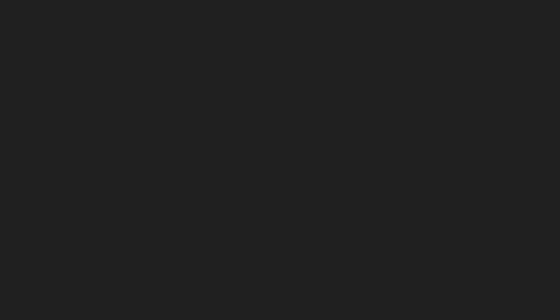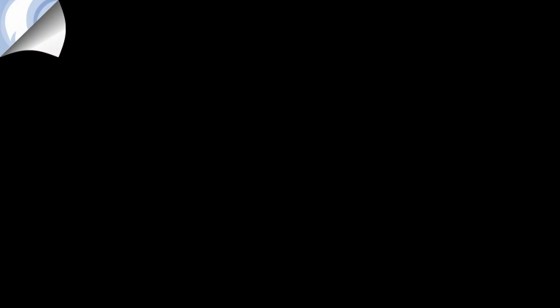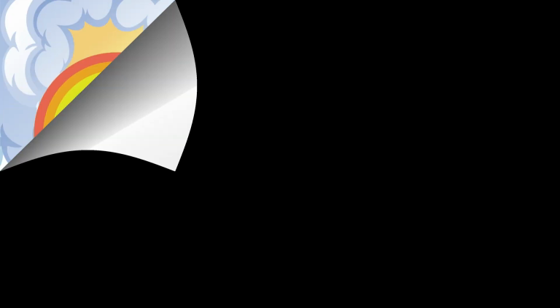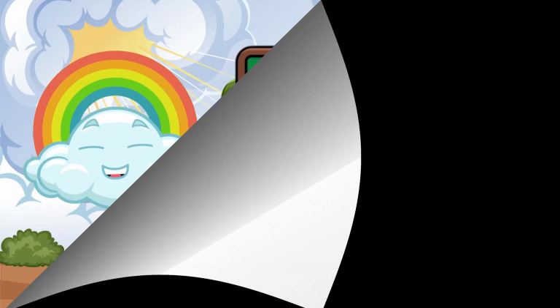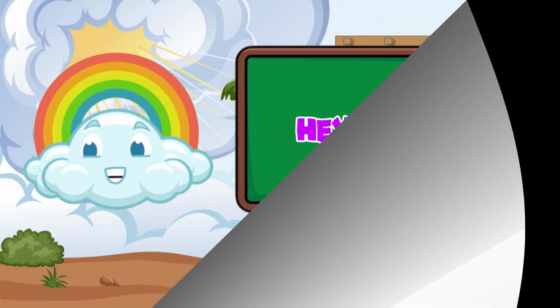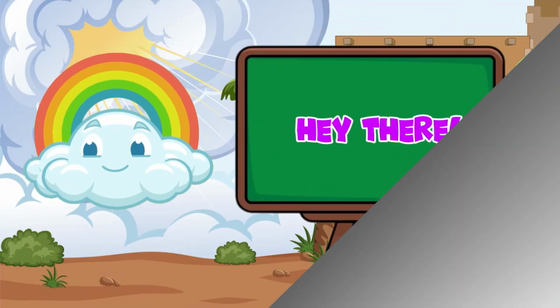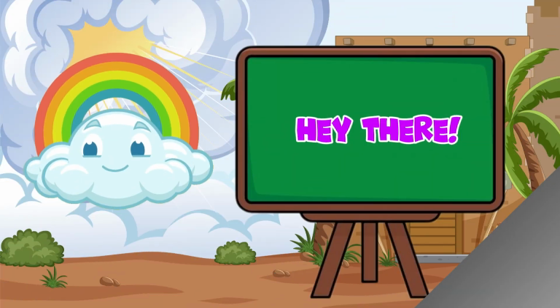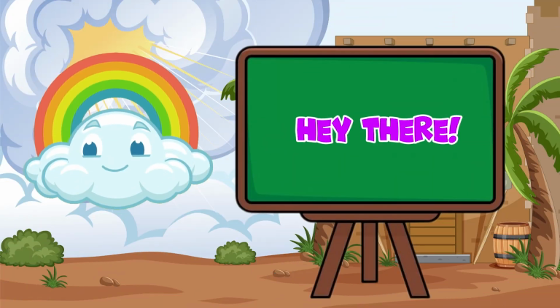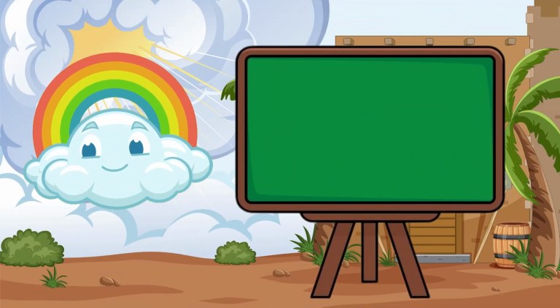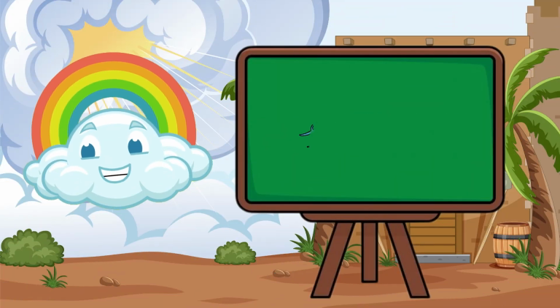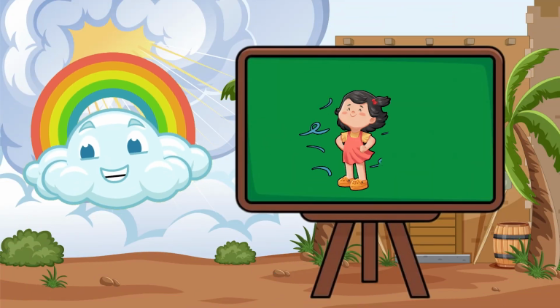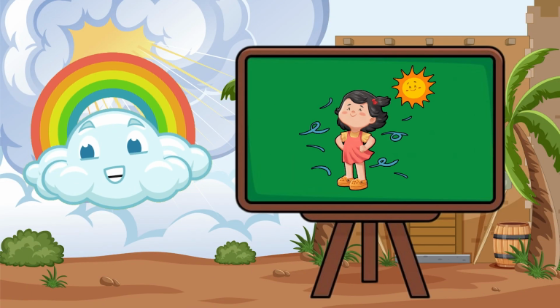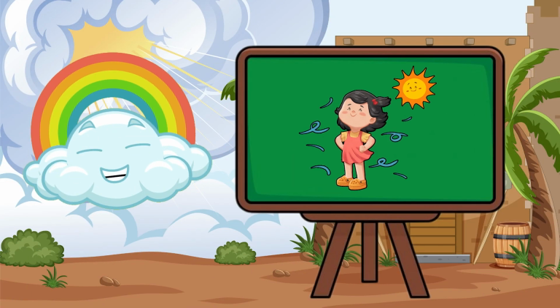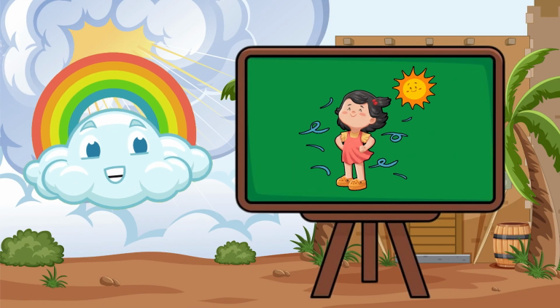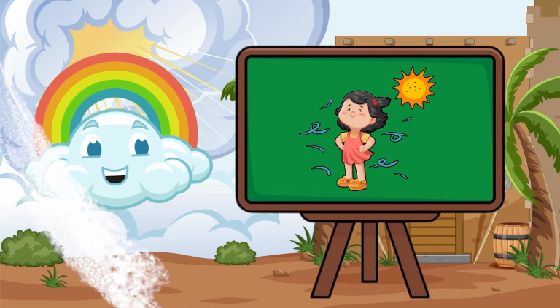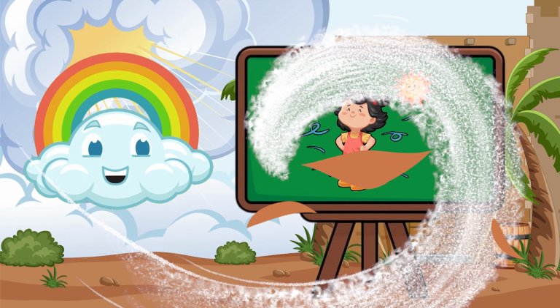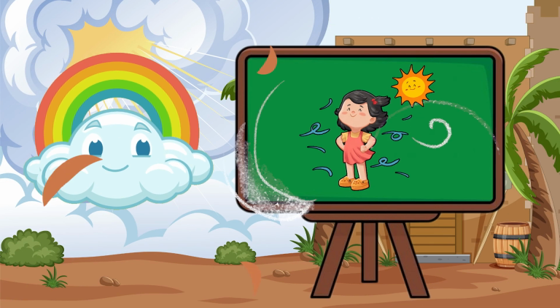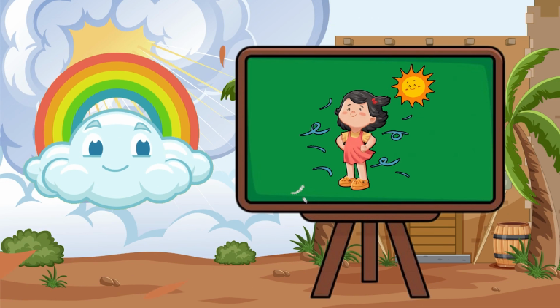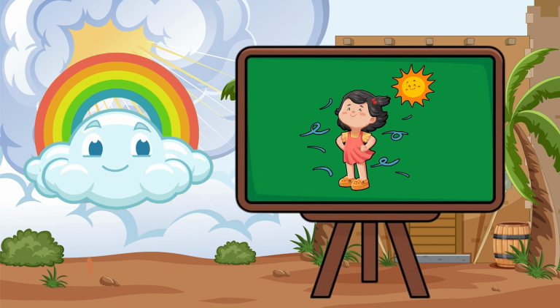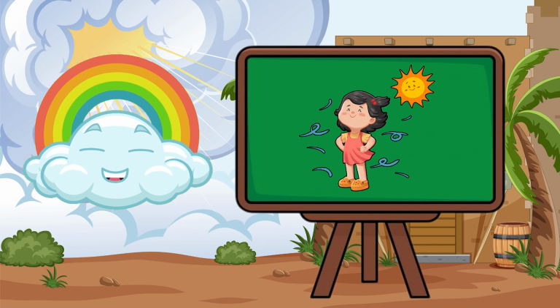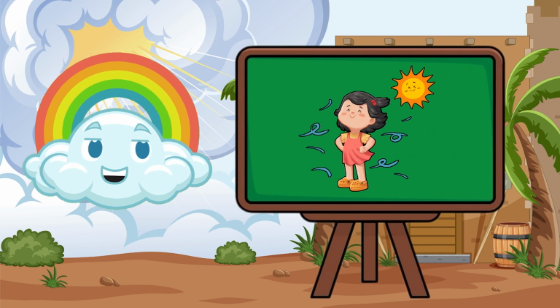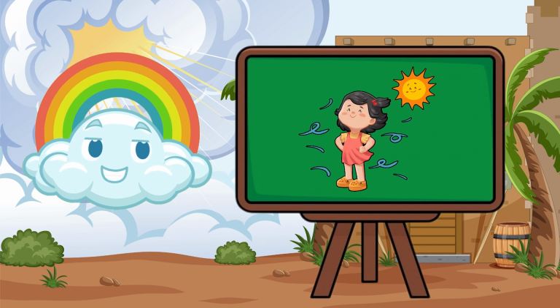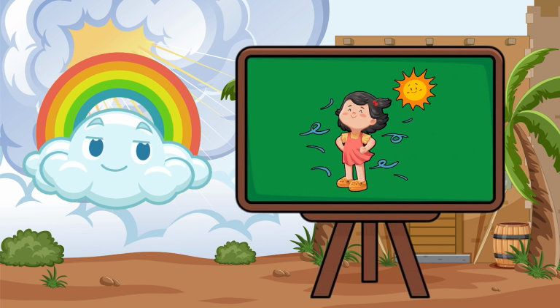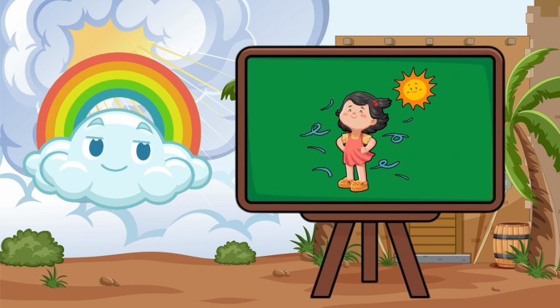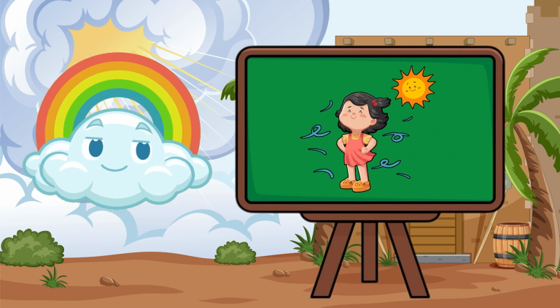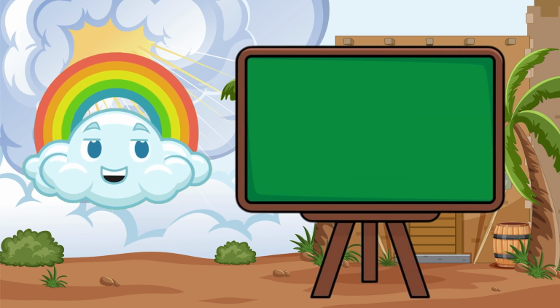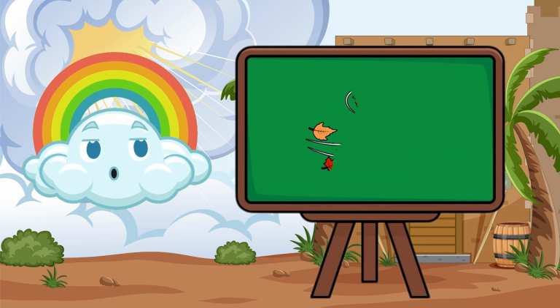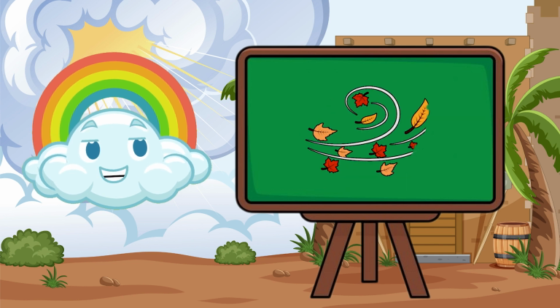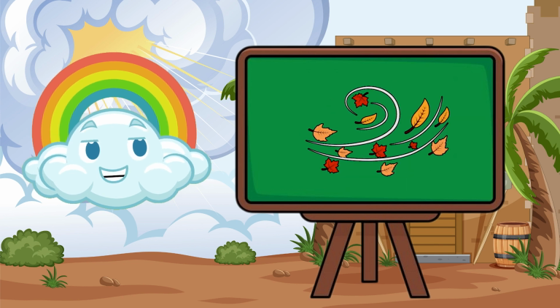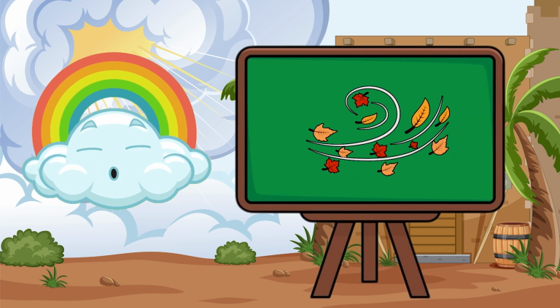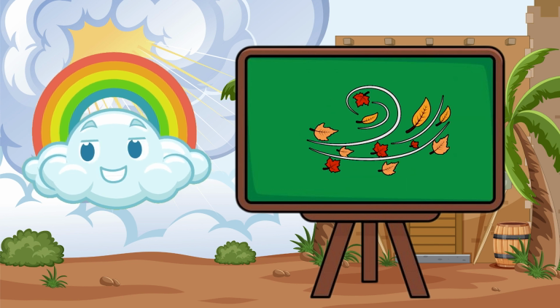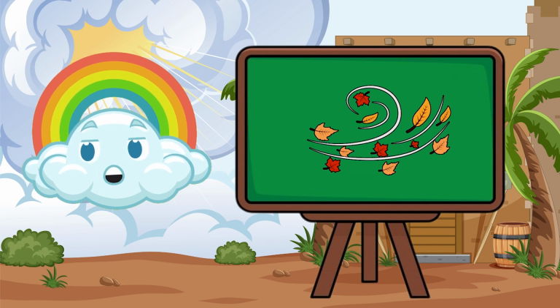Hey there! Feel that breeze on your face? That's the wind! But what makes the wind blow?